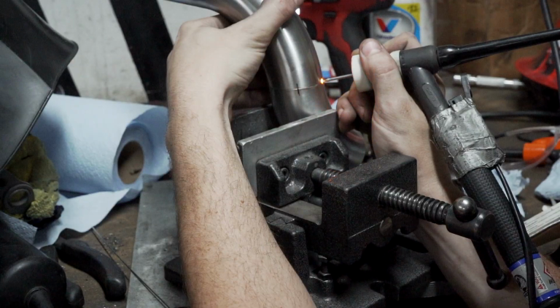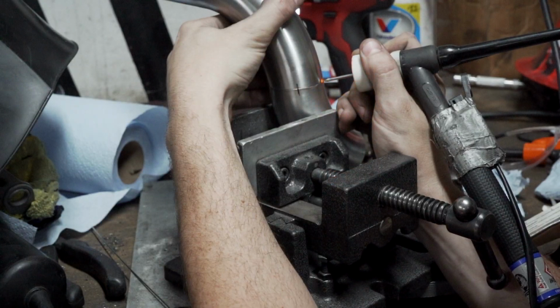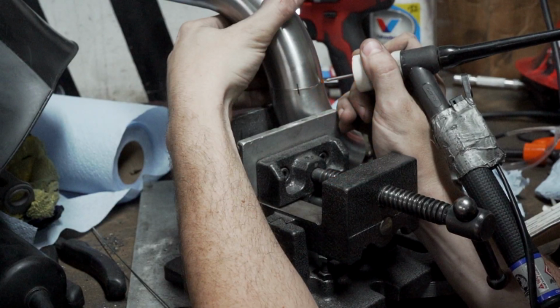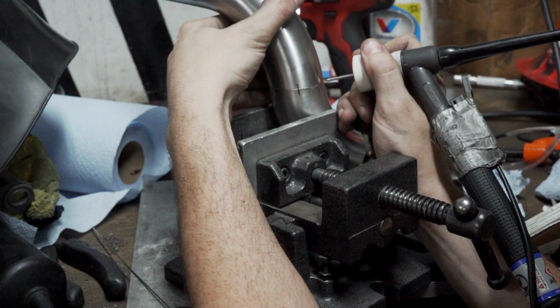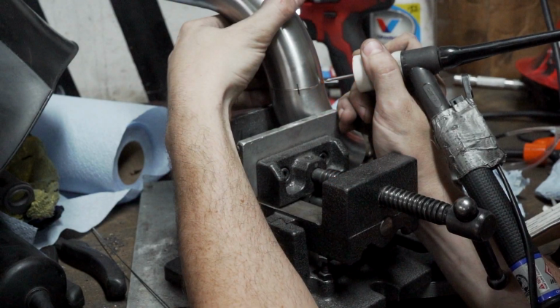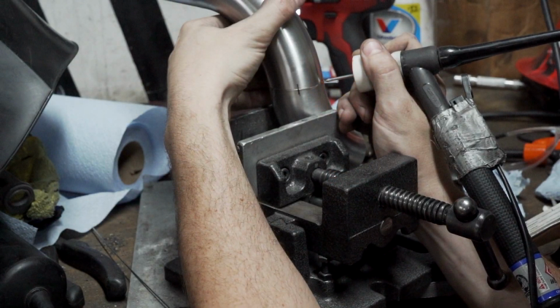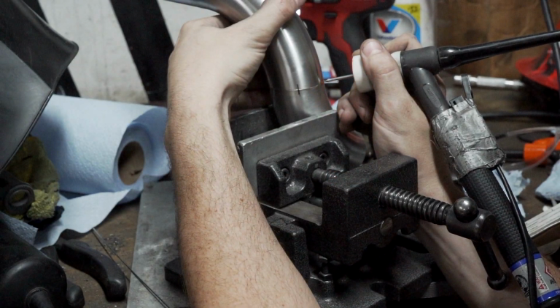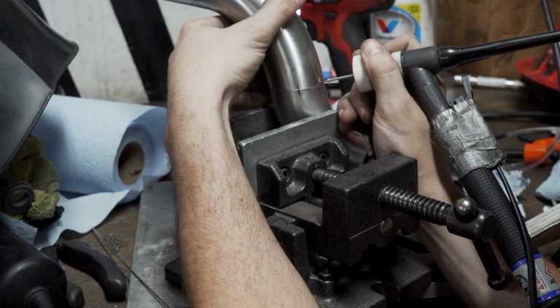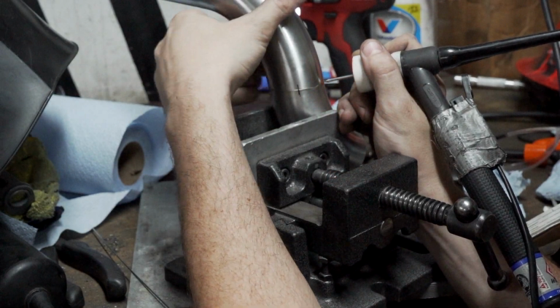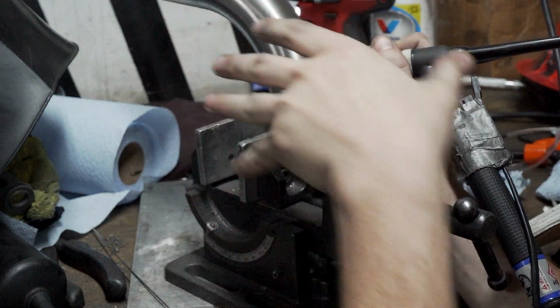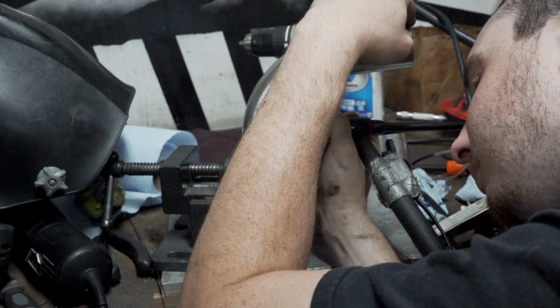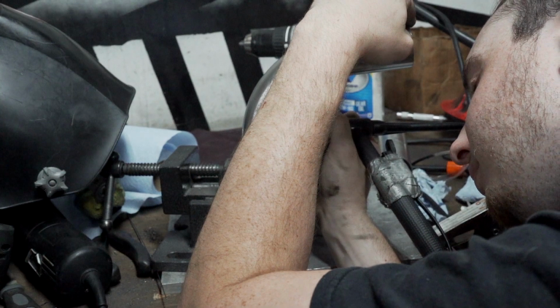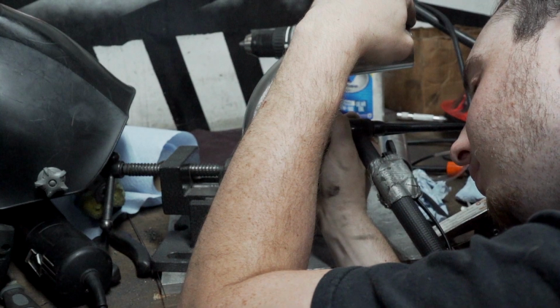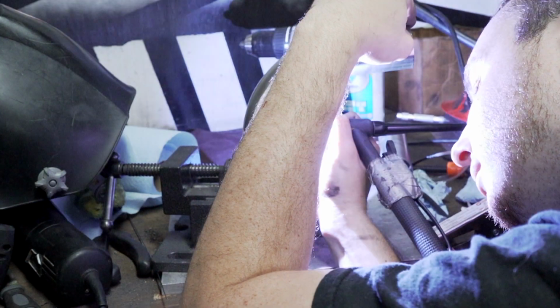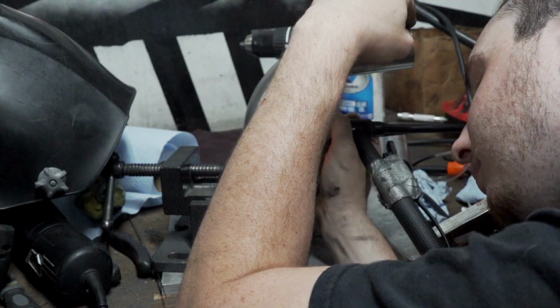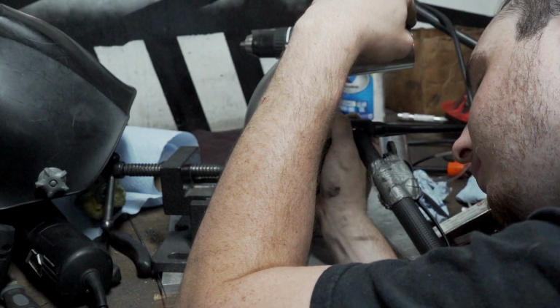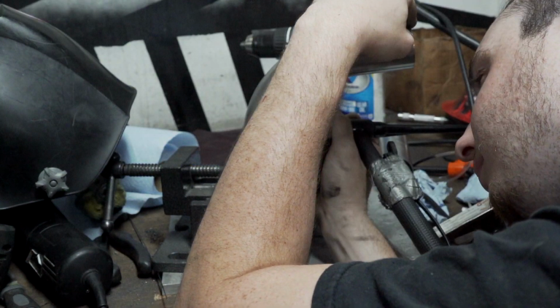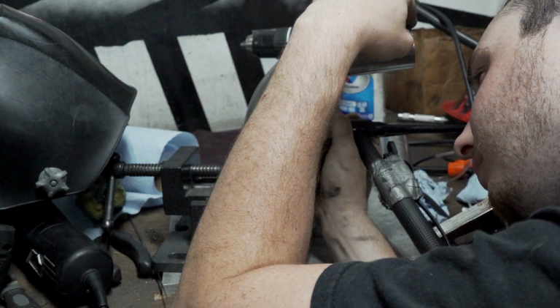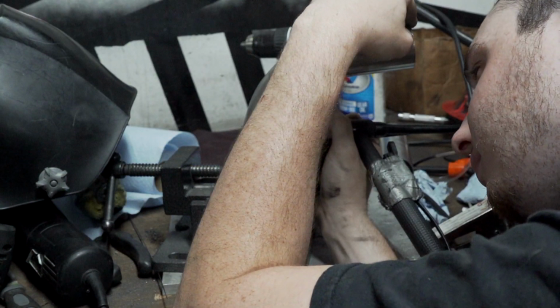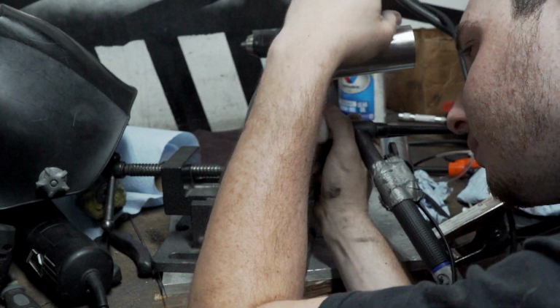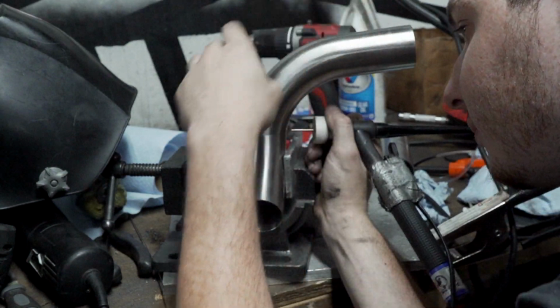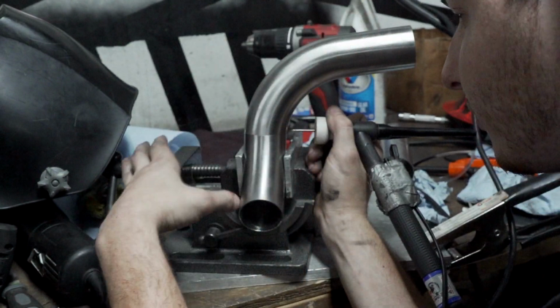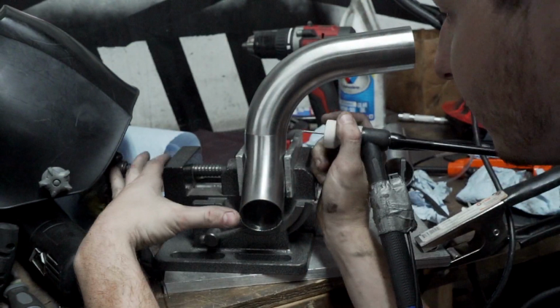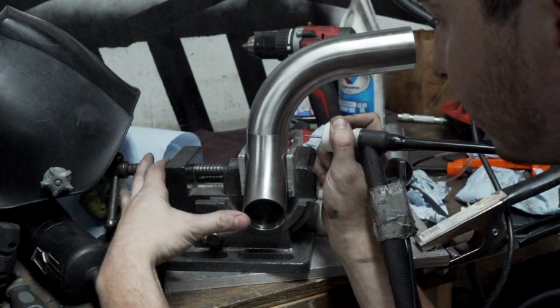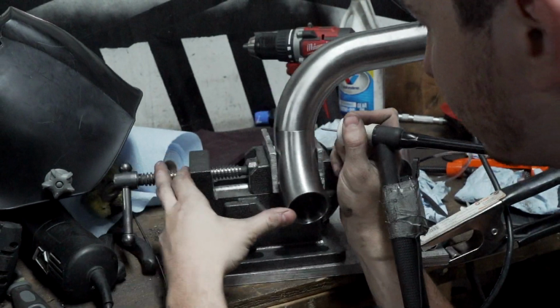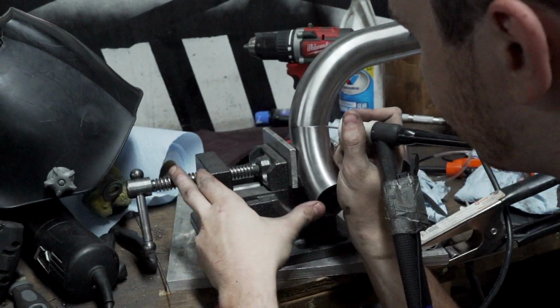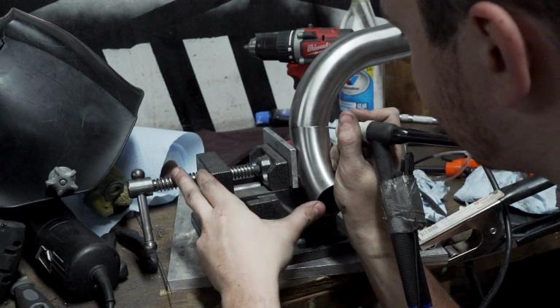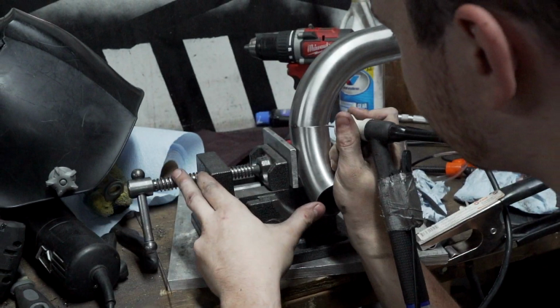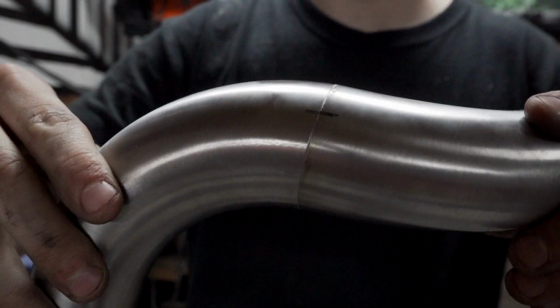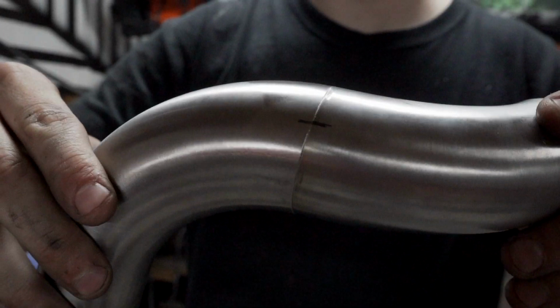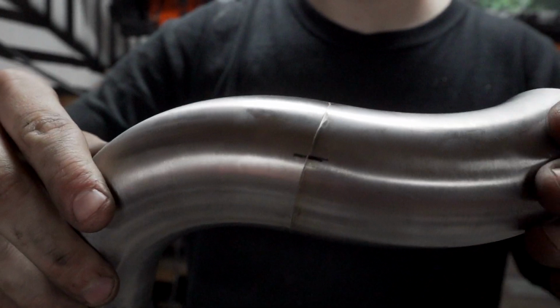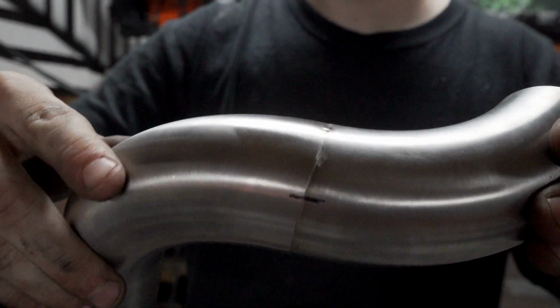On stainless headers, all the joints should fit perfectly. When tack welding, you shouldn't even require any filler rod except on thick flanges.